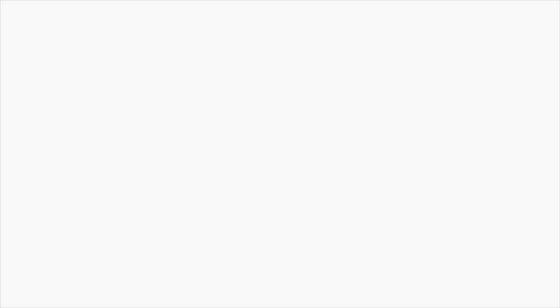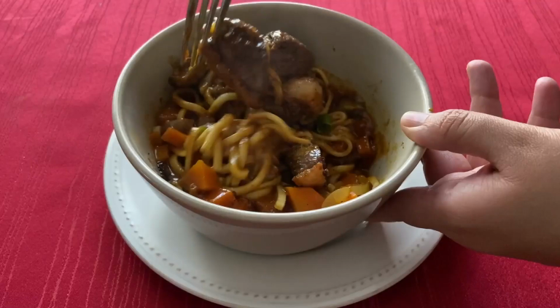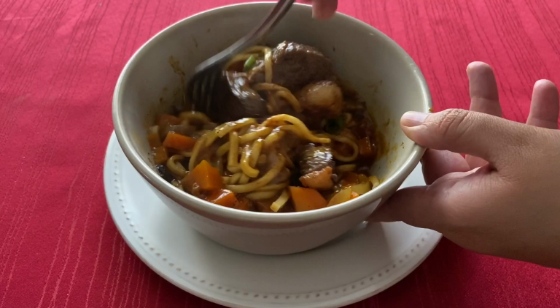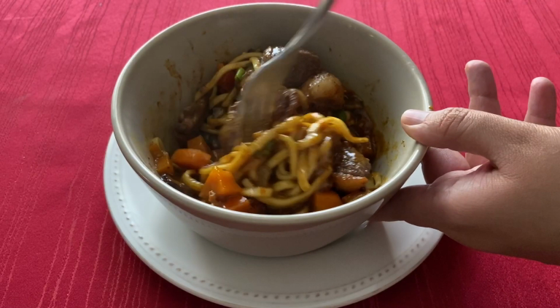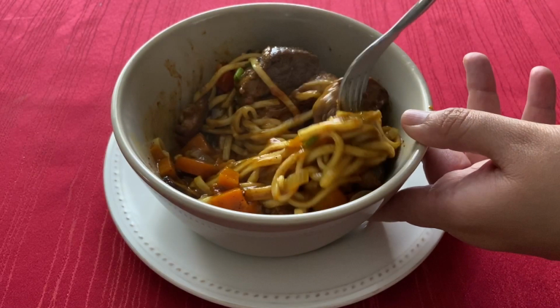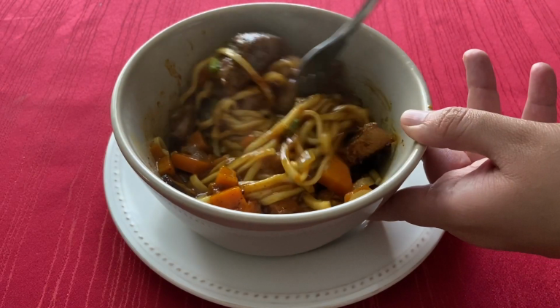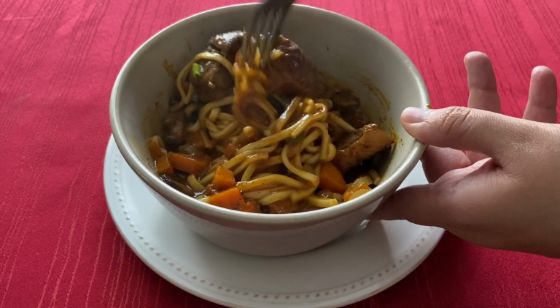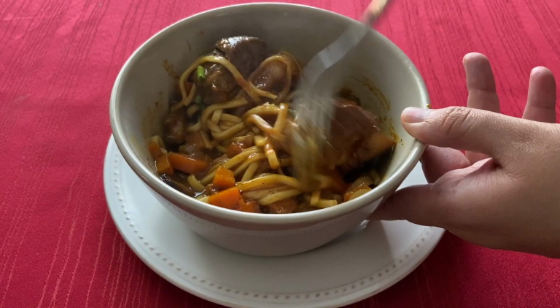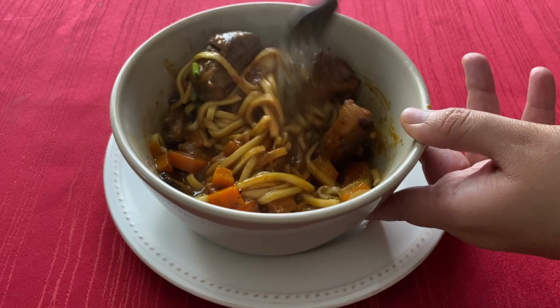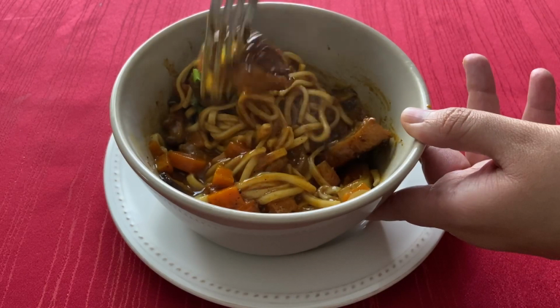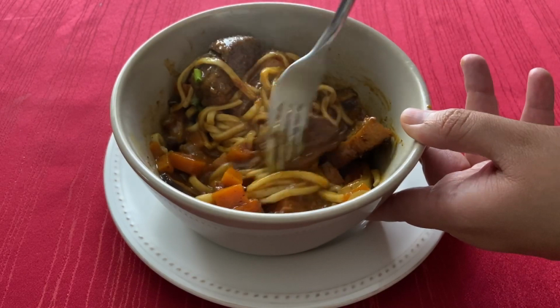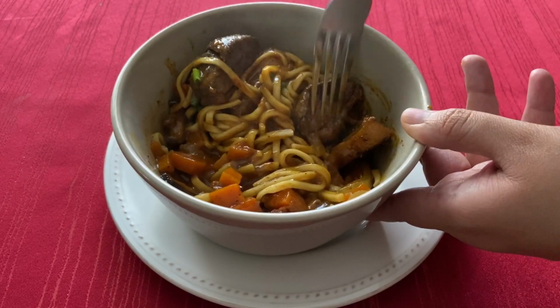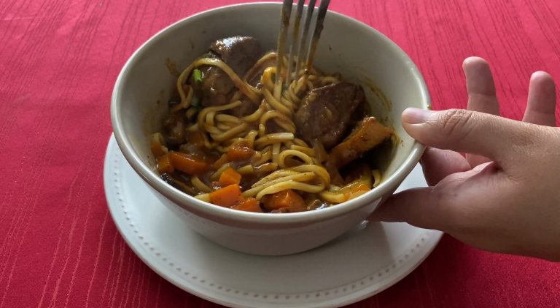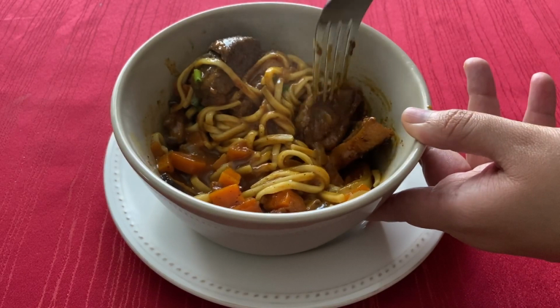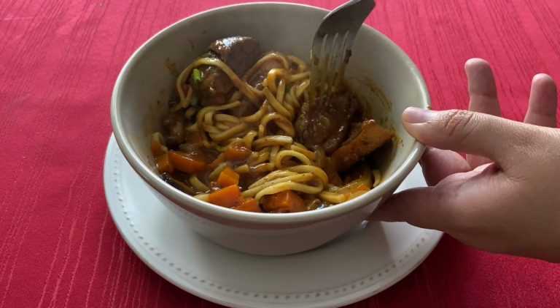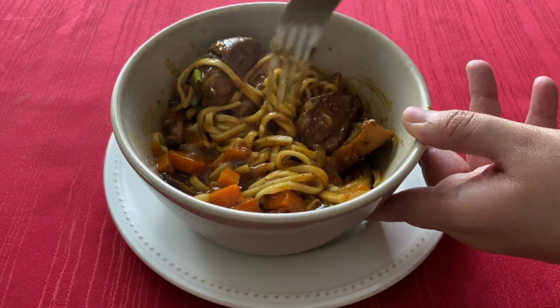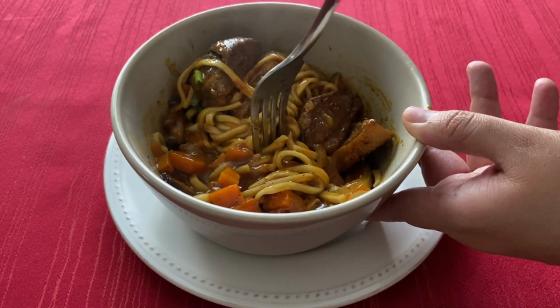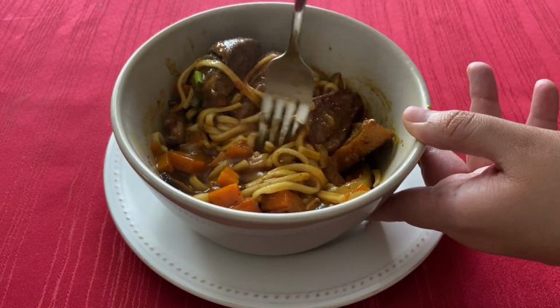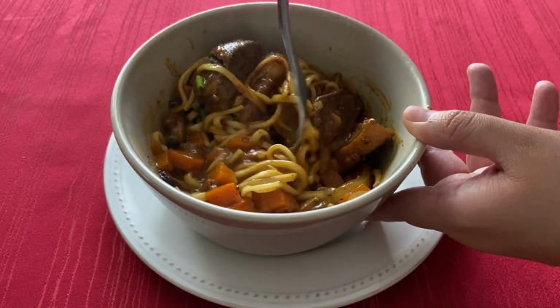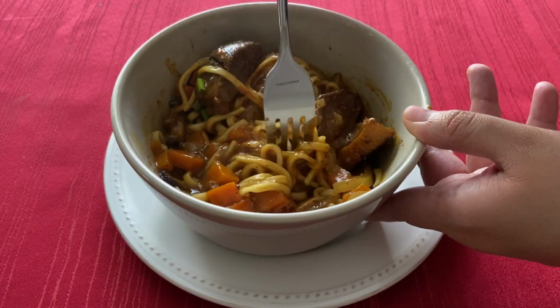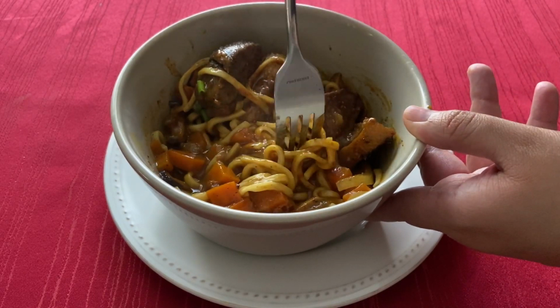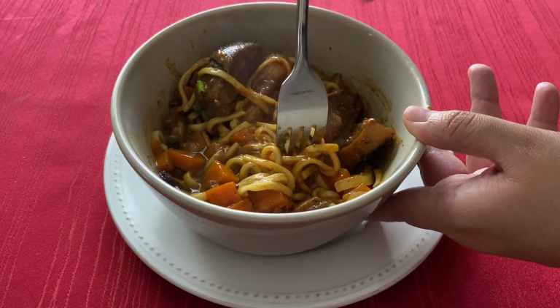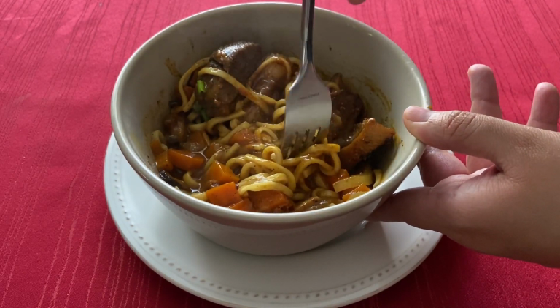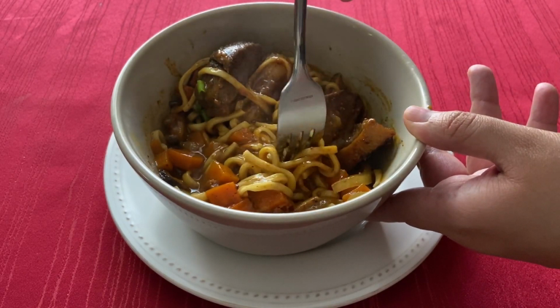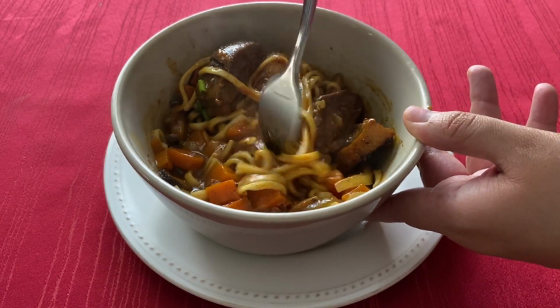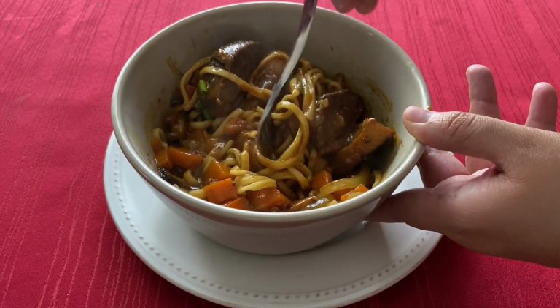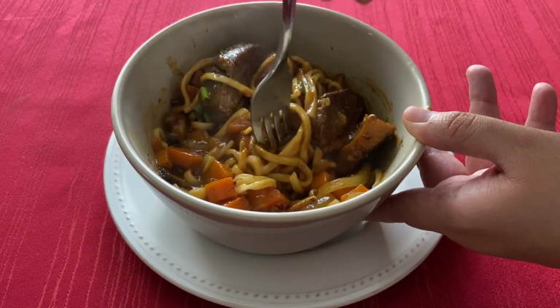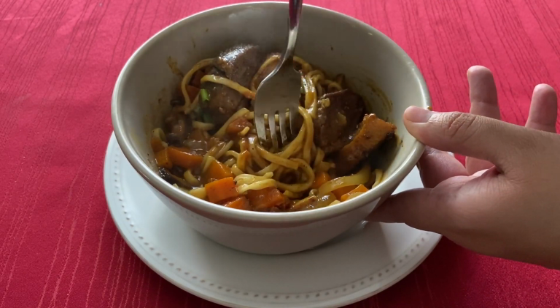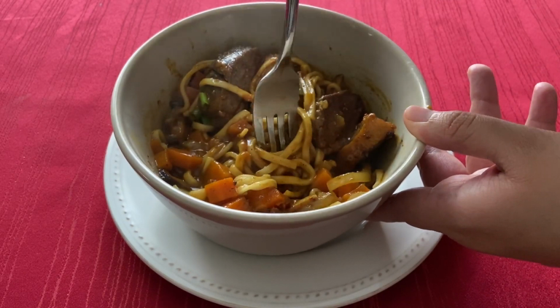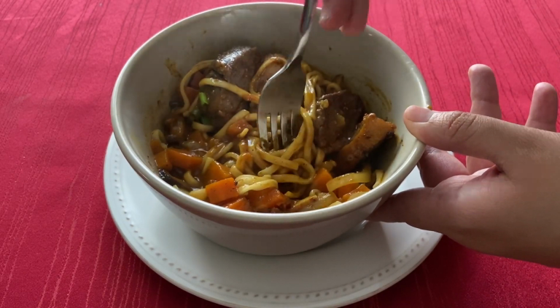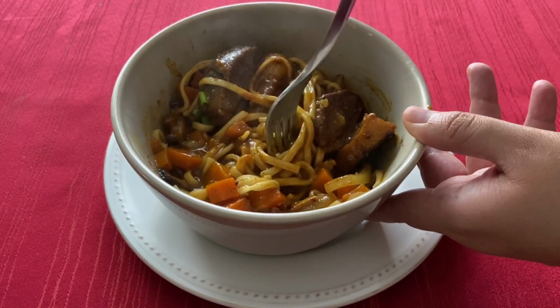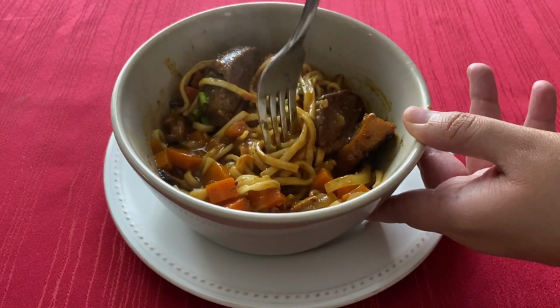Hi everyone, welcome to my channel. Today we are making Radical Power Noodles from the Fallout Cookbook.